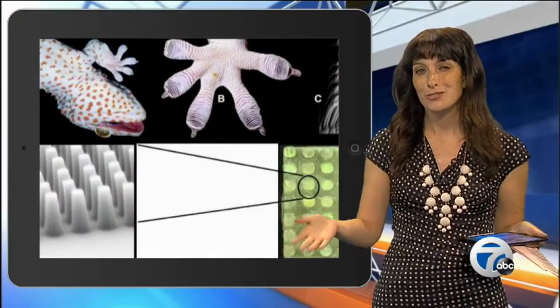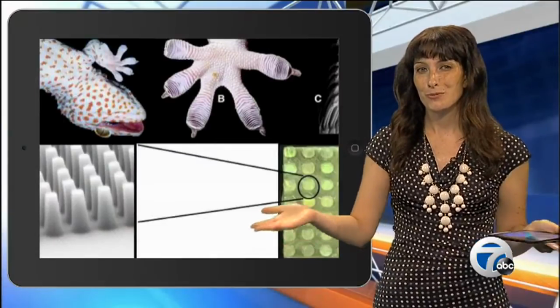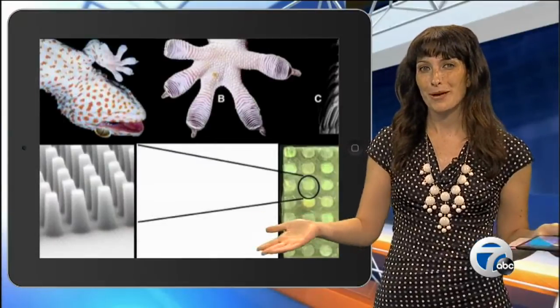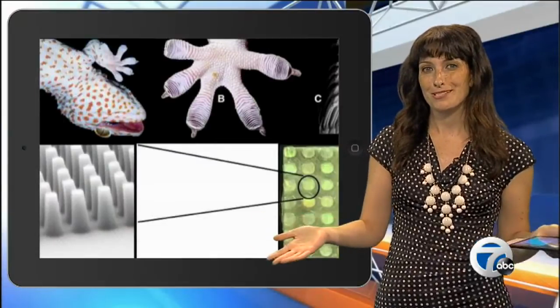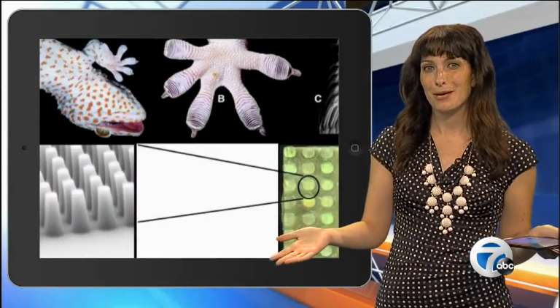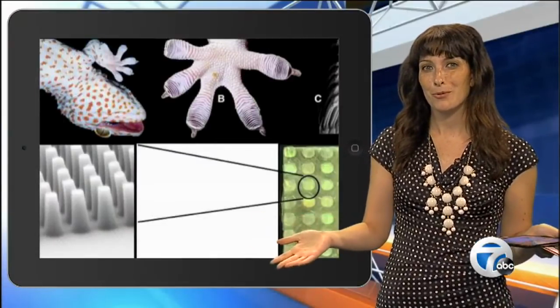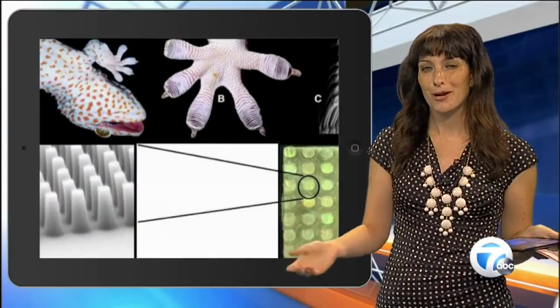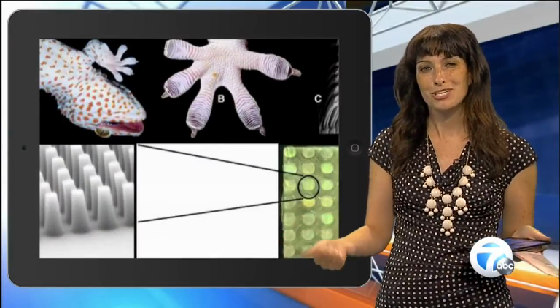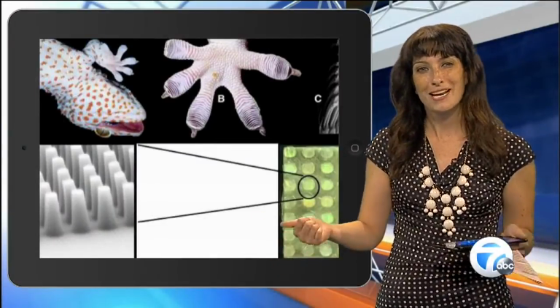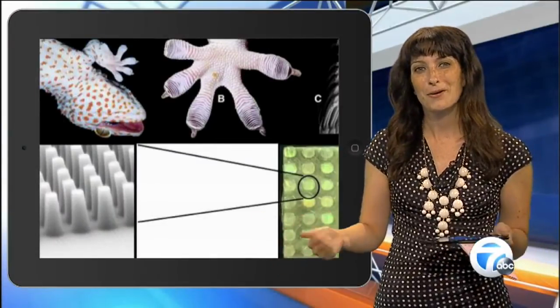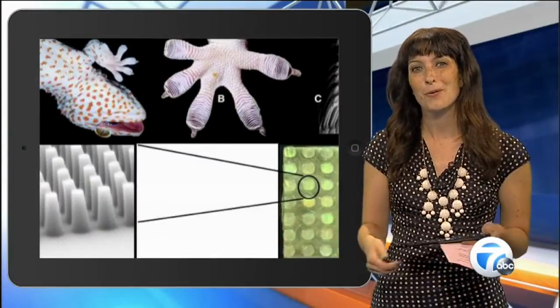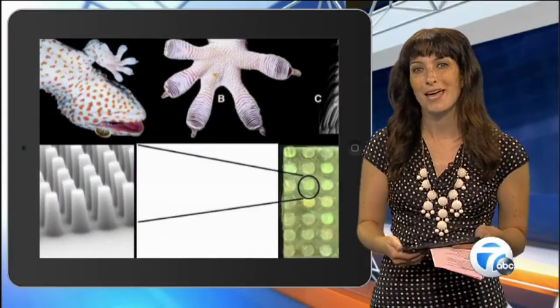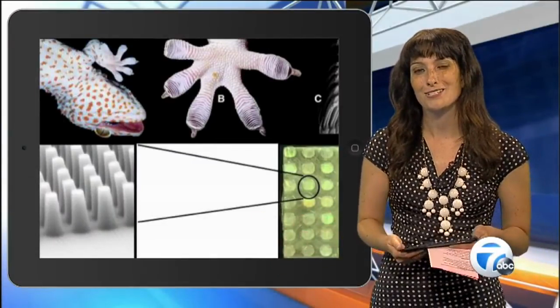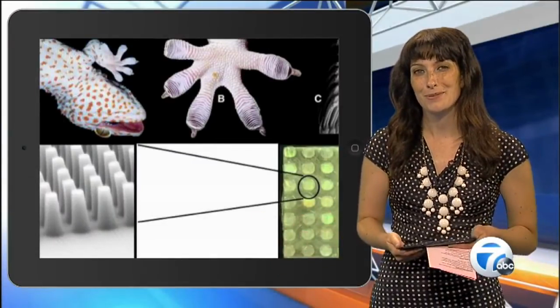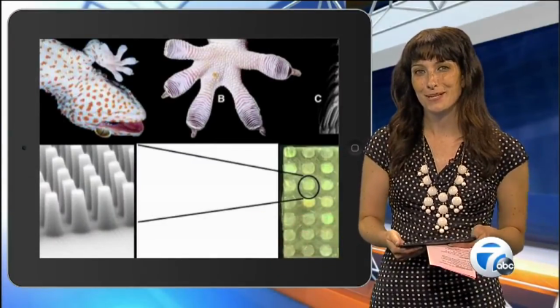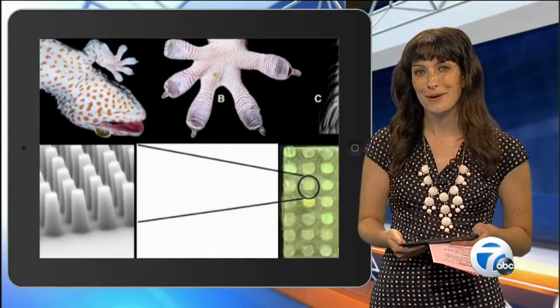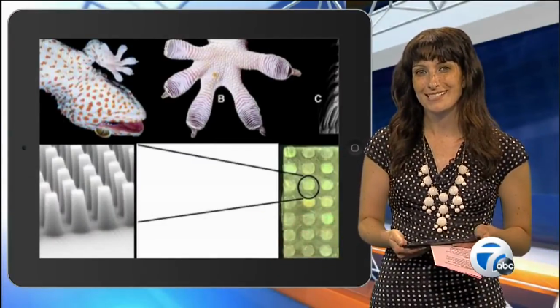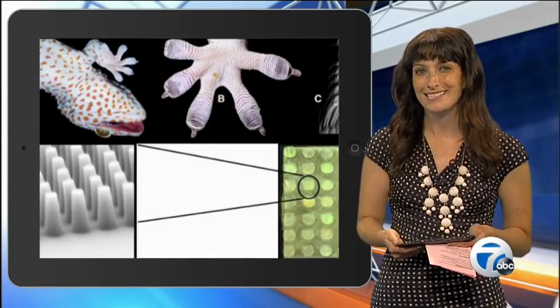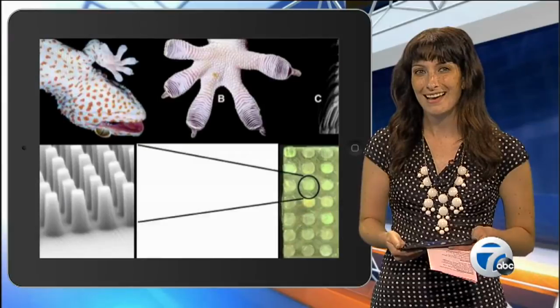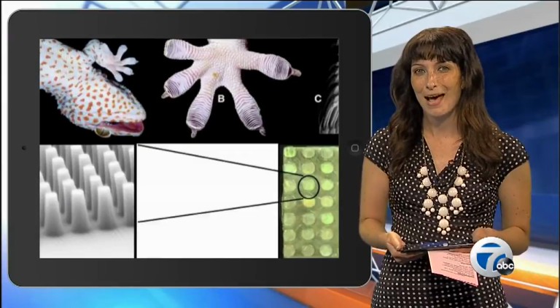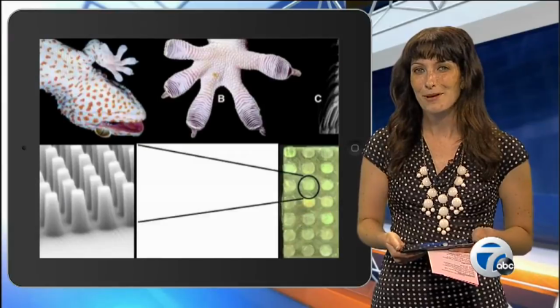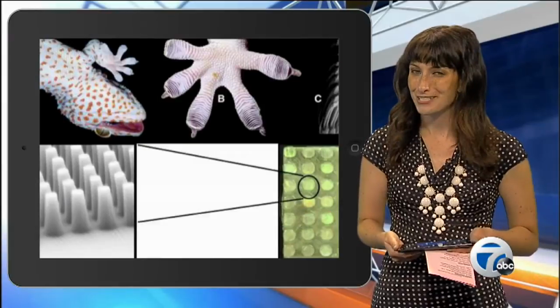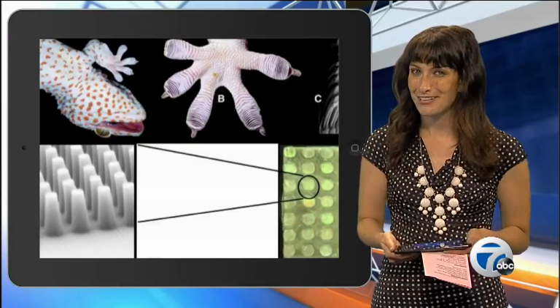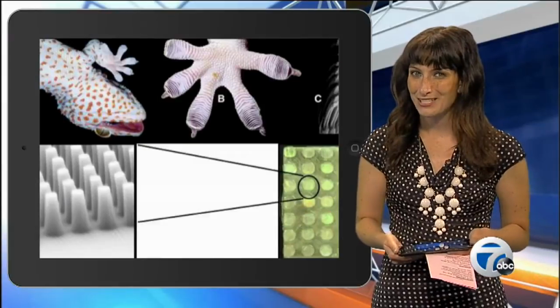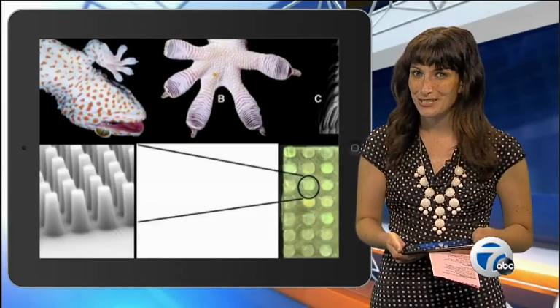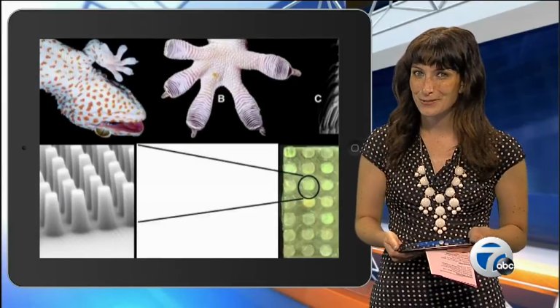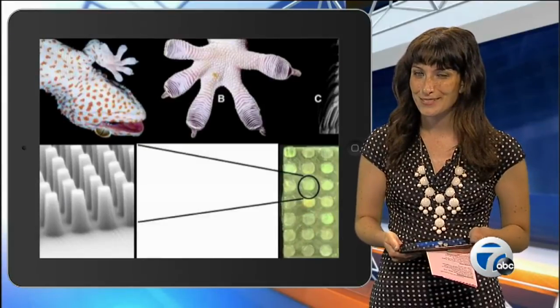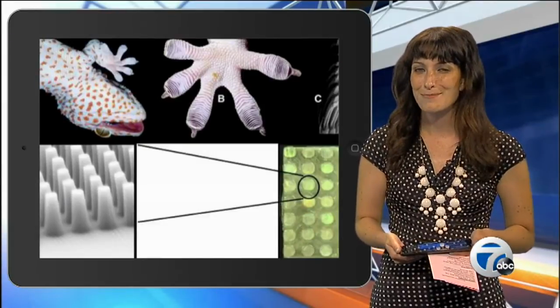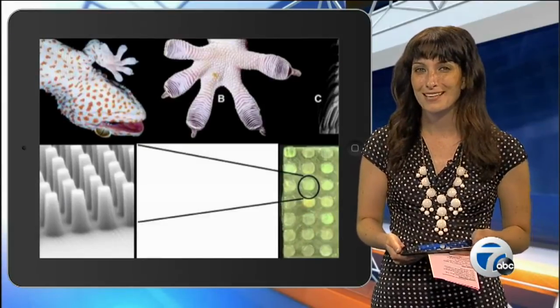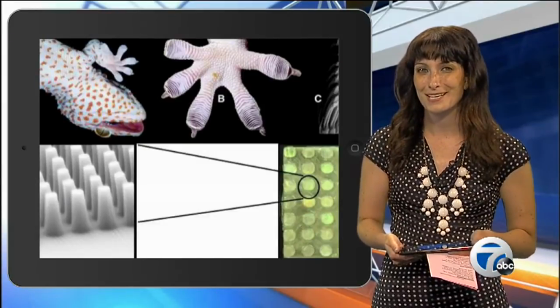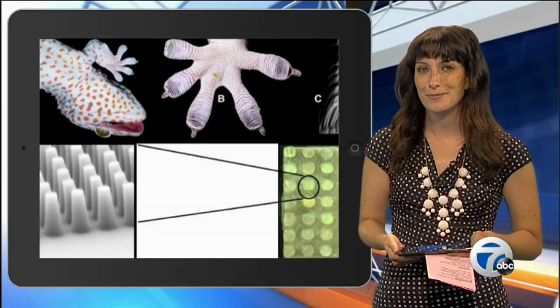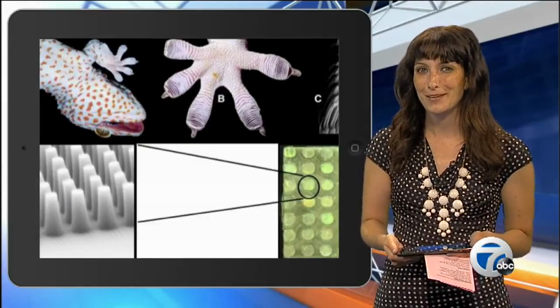To read more about the Z-Man program, check it out on our homepage, WXYZ.com. For 7 Action News, I'm Alexandra Bahu.